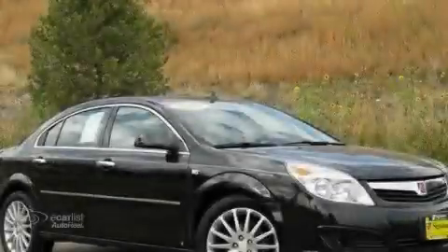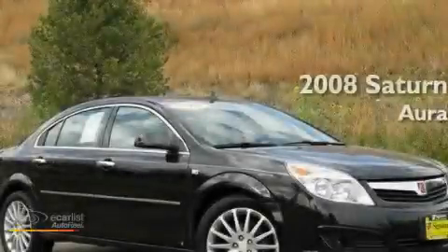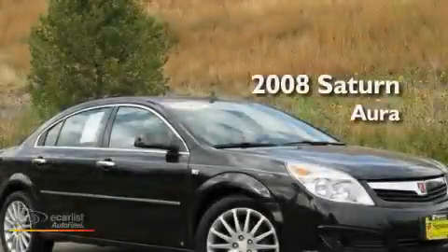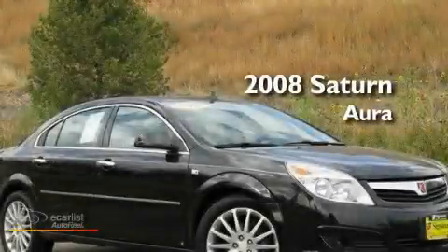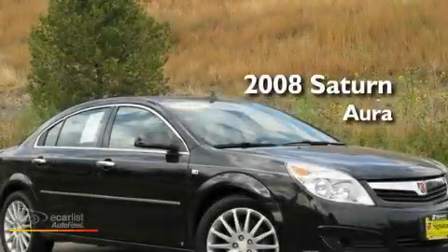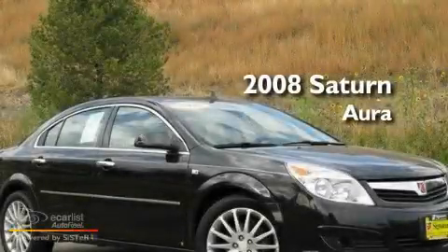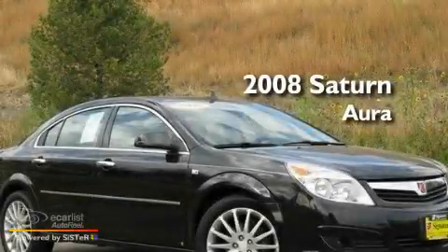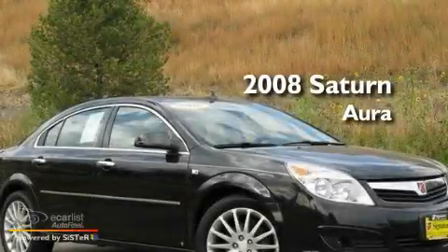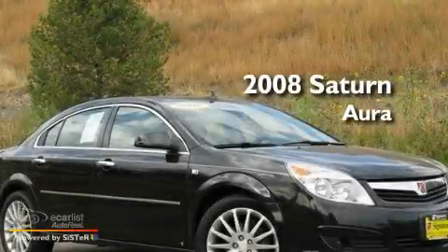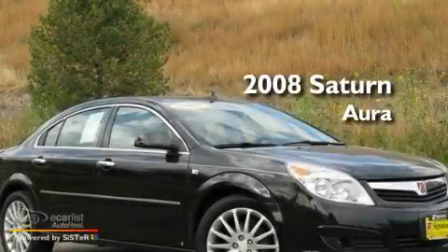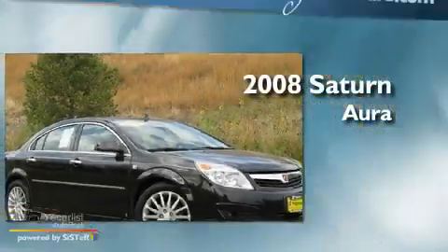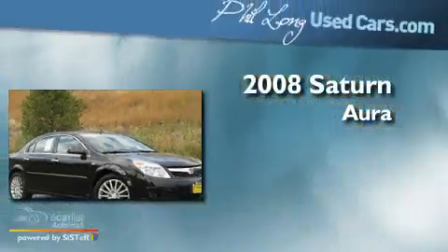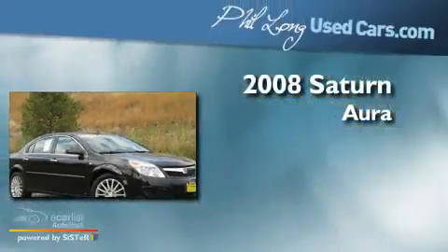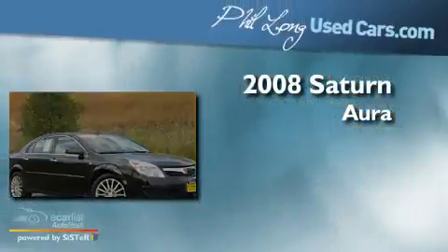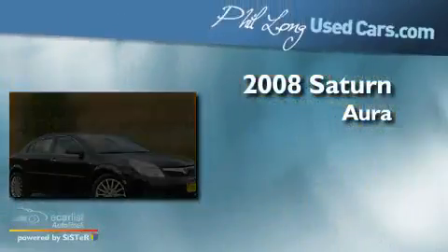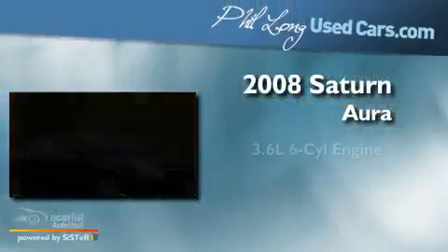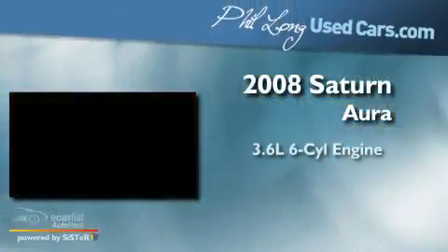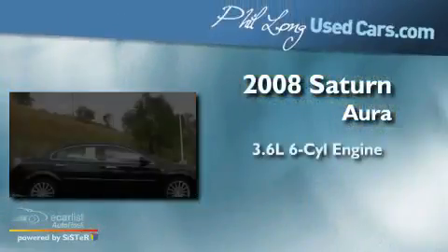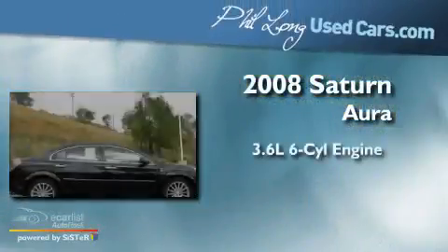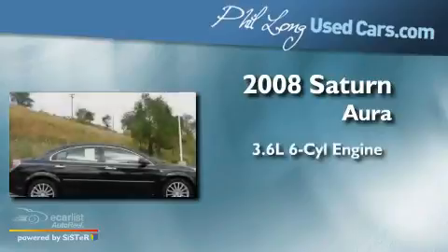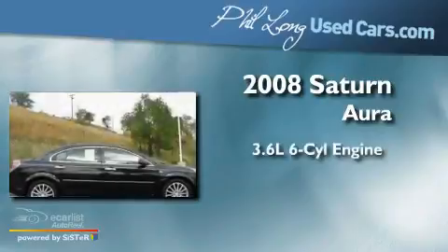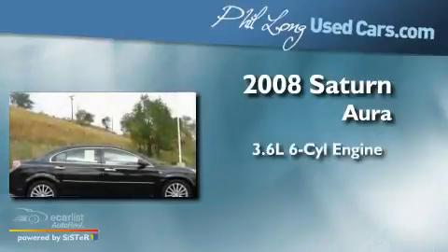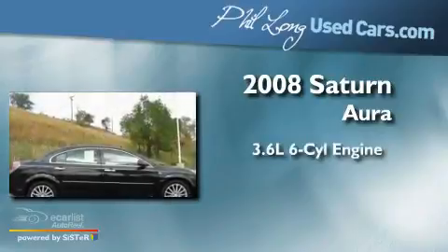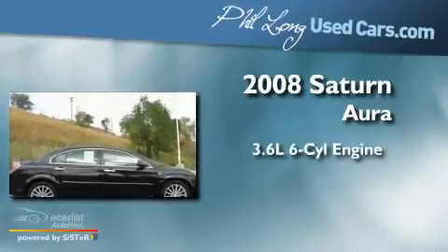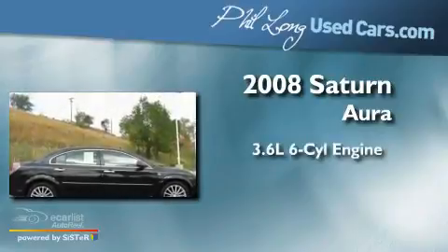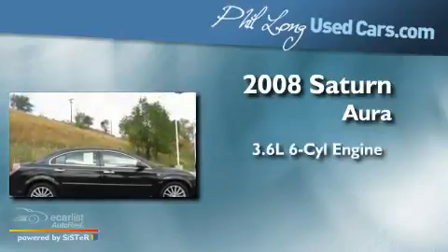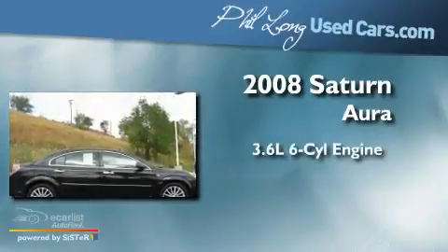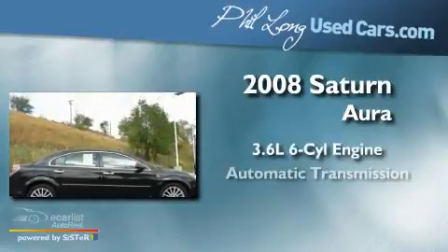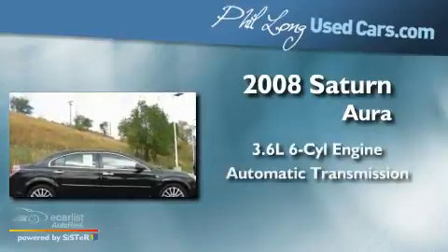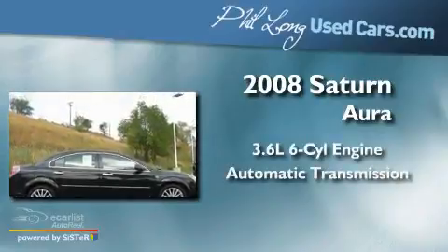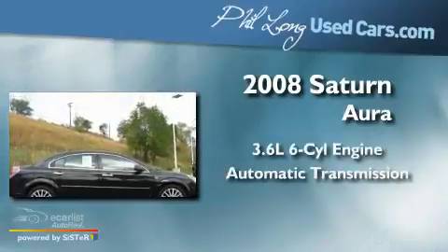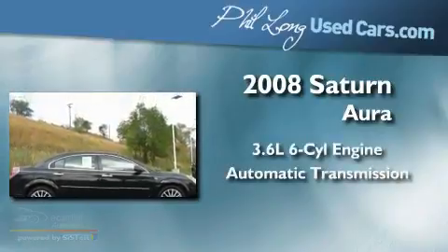This is a 2008 Saturn Aura. It has a 3.6-liter, six-cylinder engine and an automatic transmission.